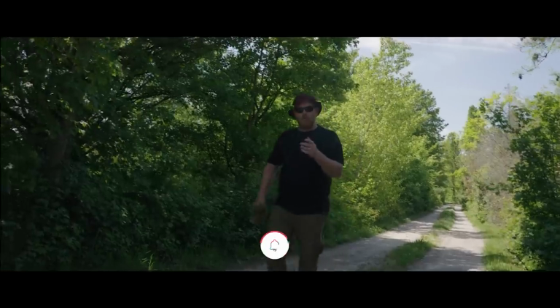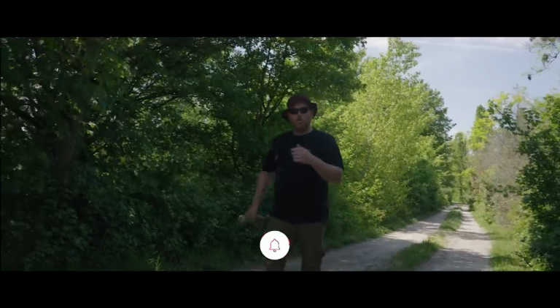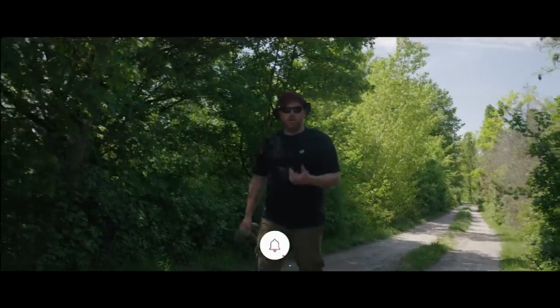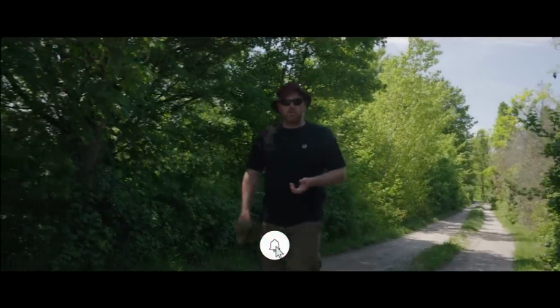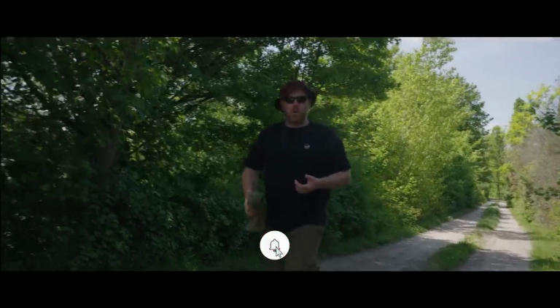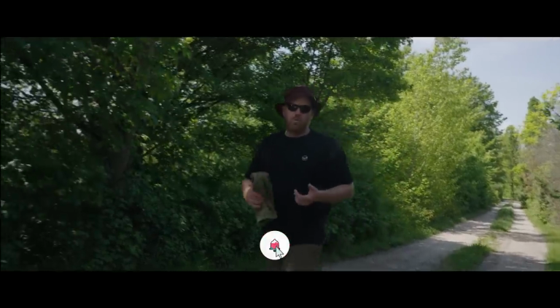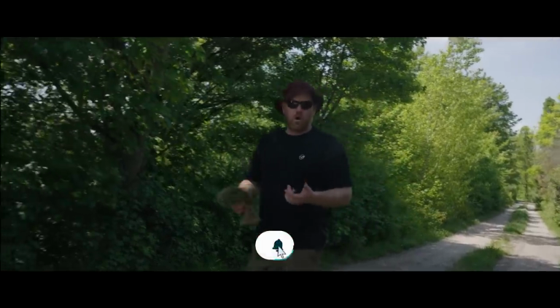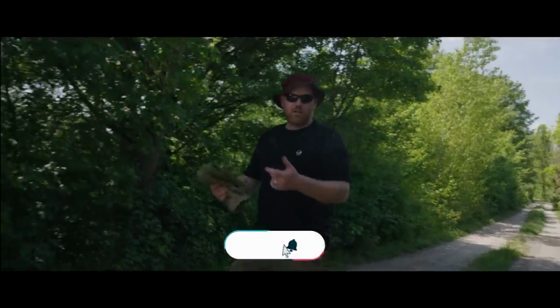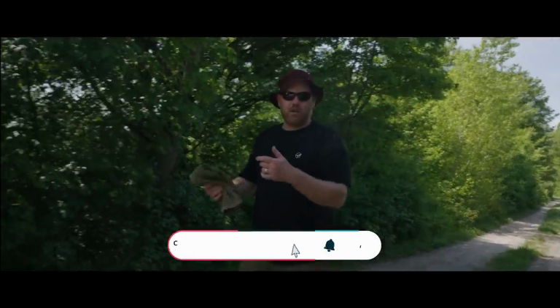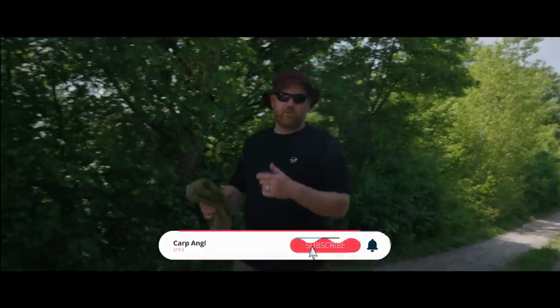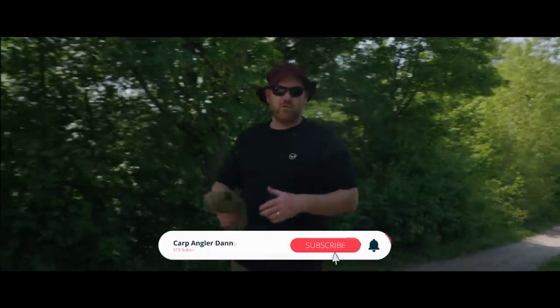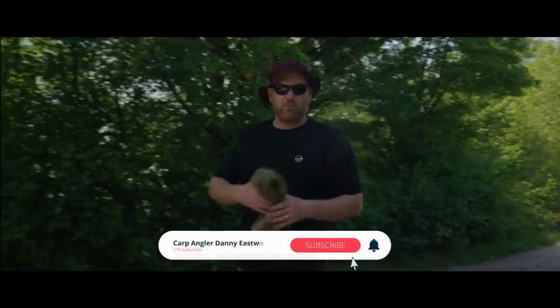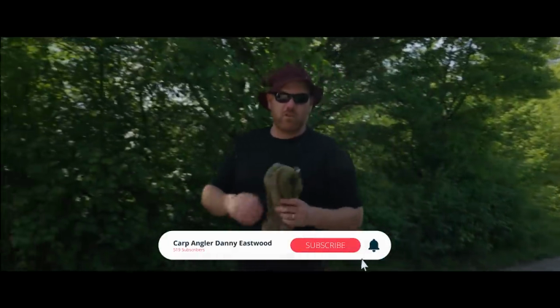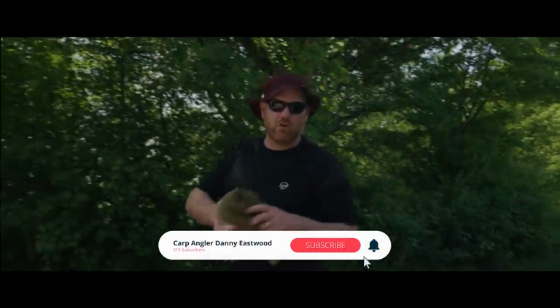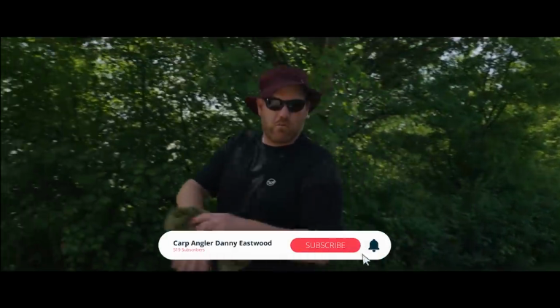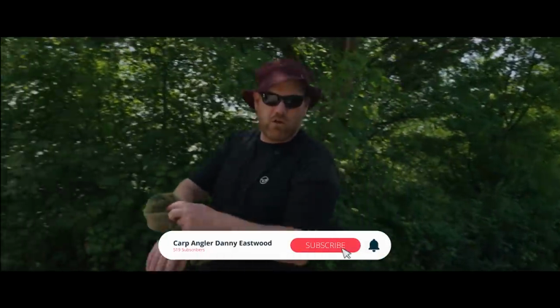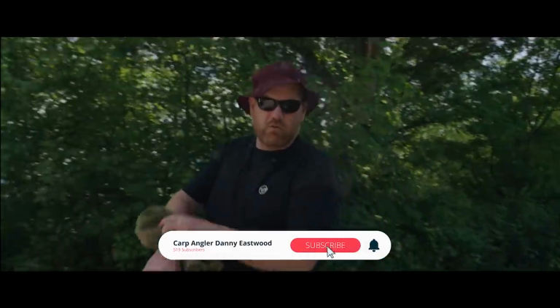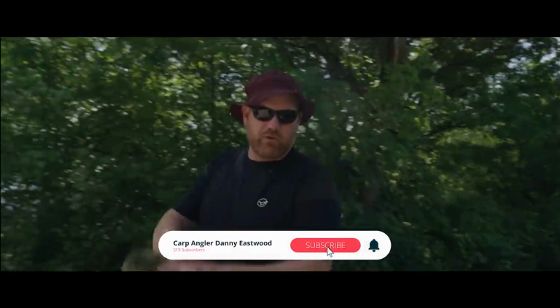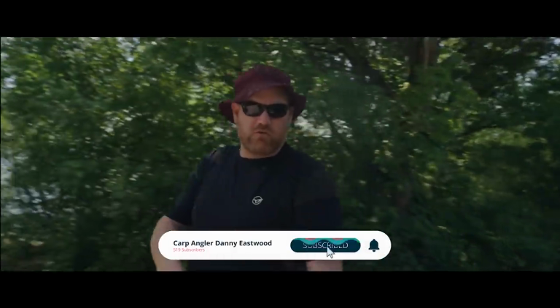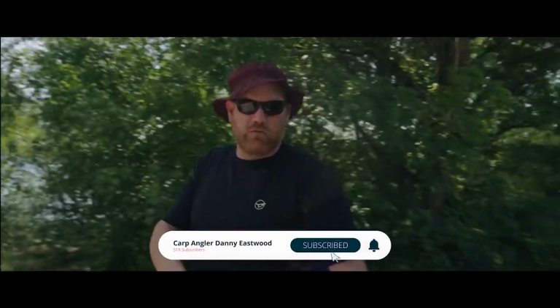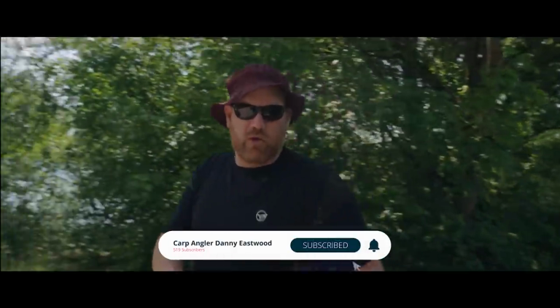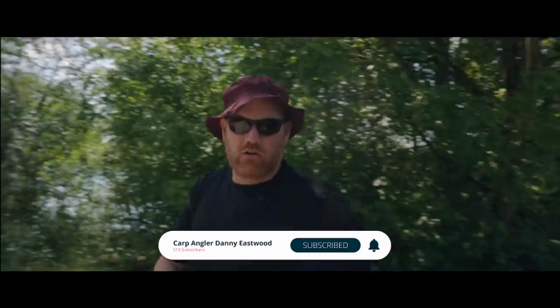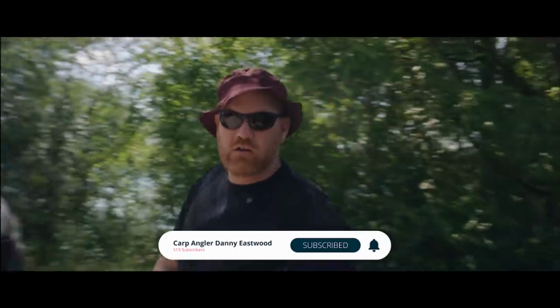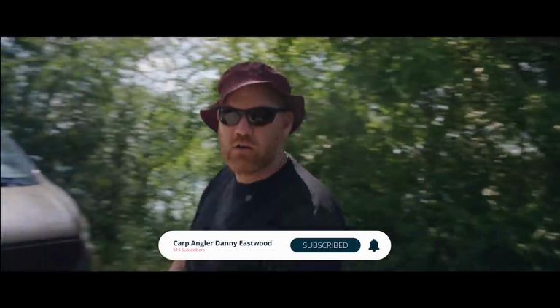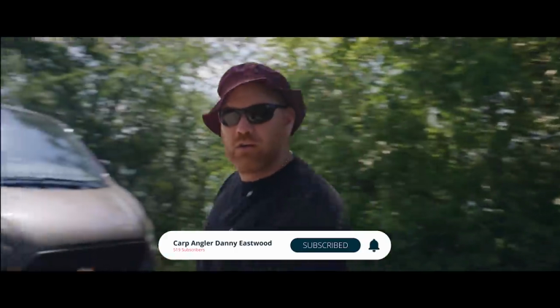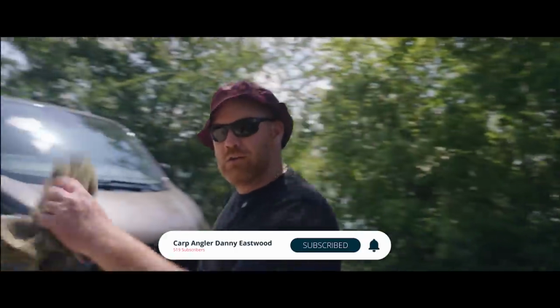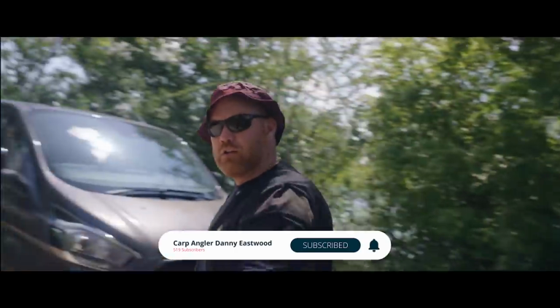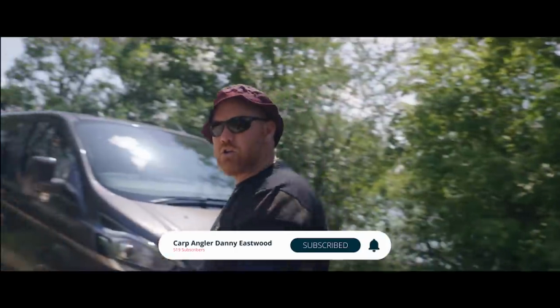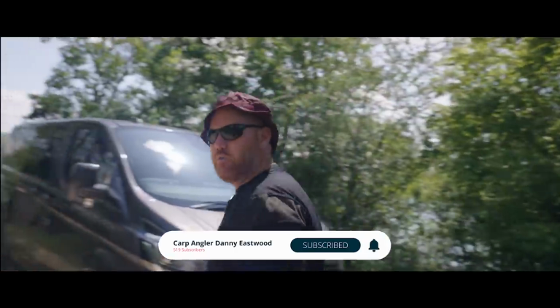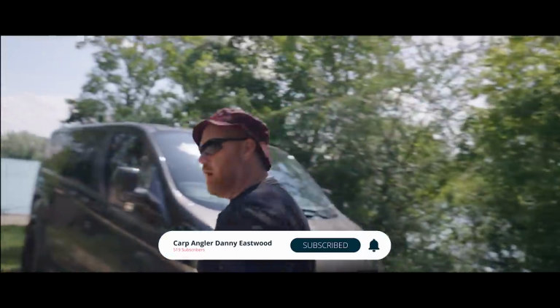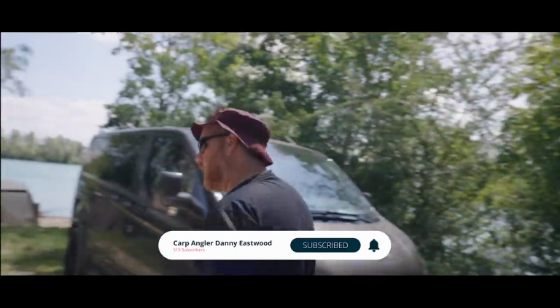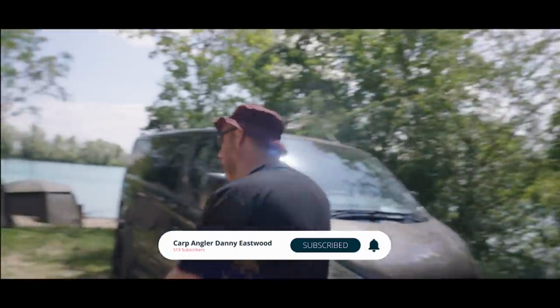Ever wanted to know why I take fishing with me to a commercial fishery in France? Let's go find out.